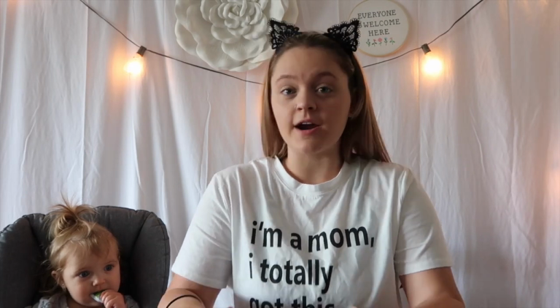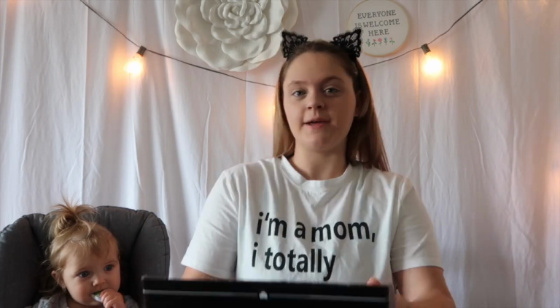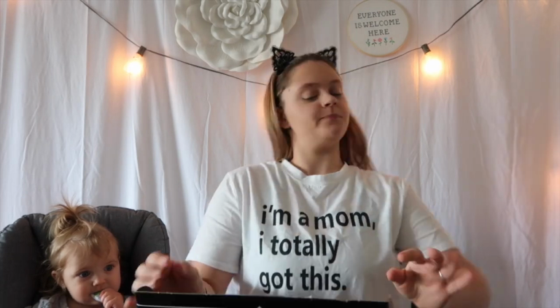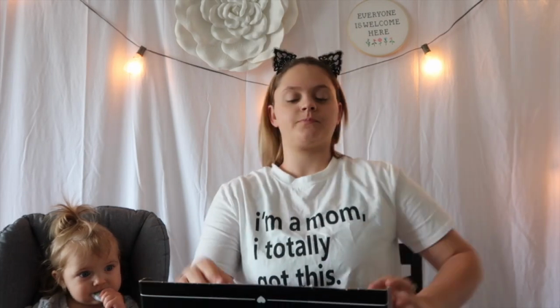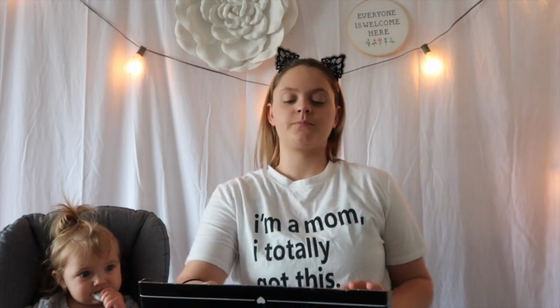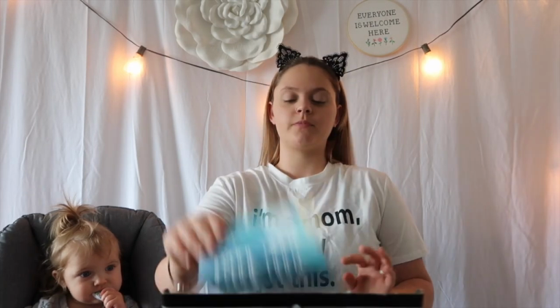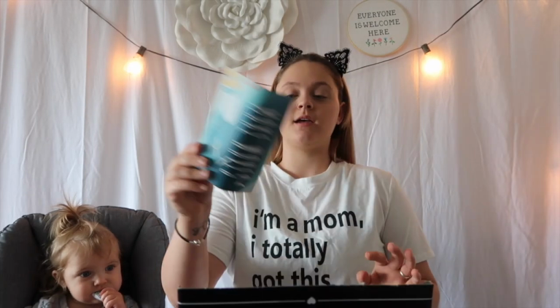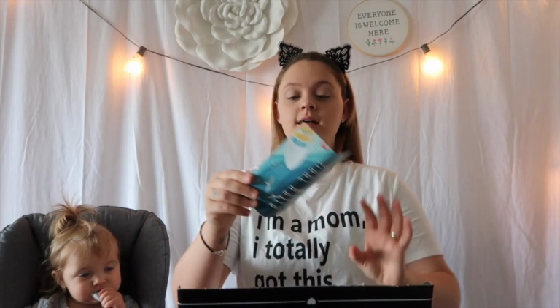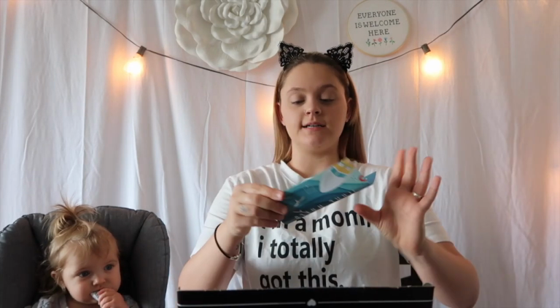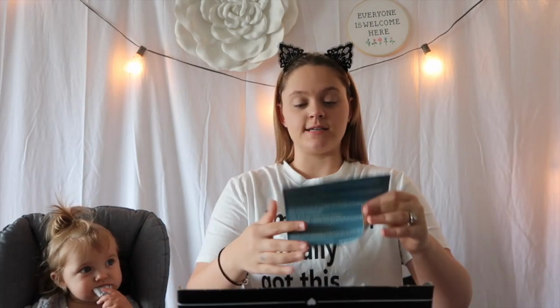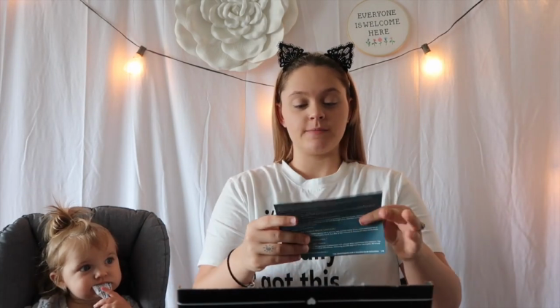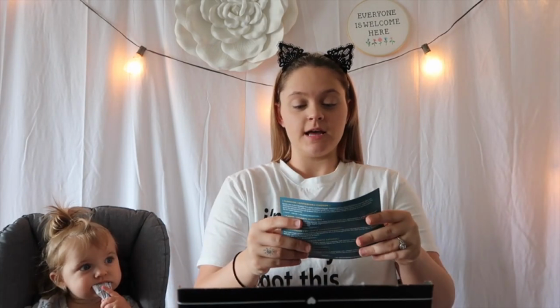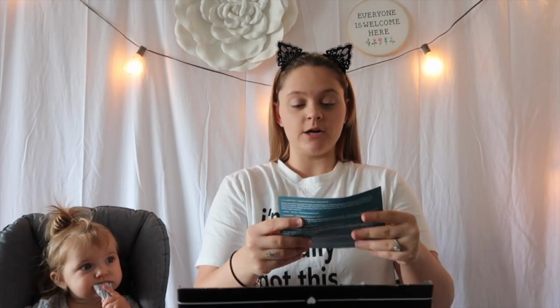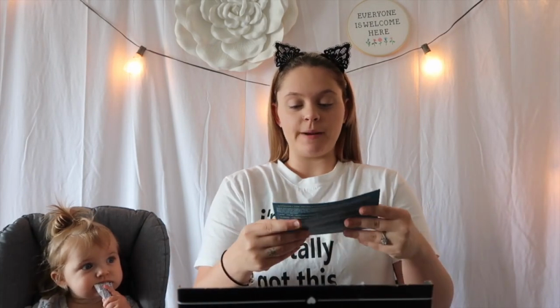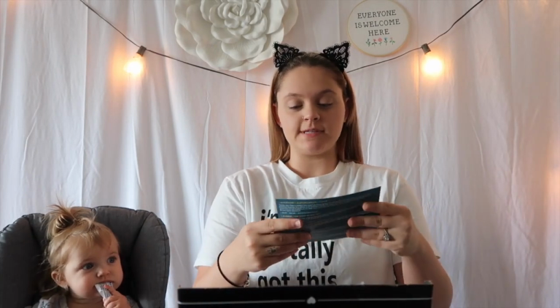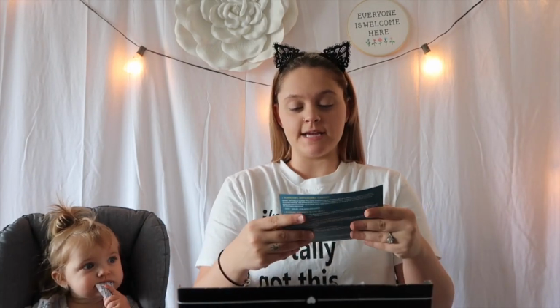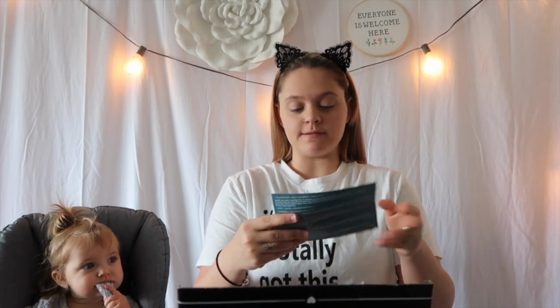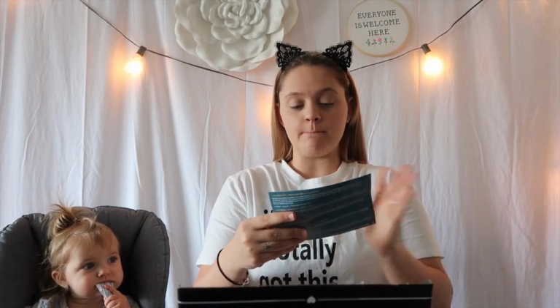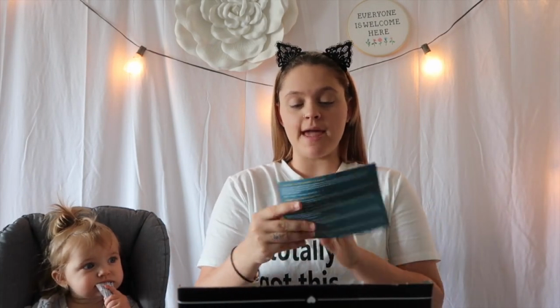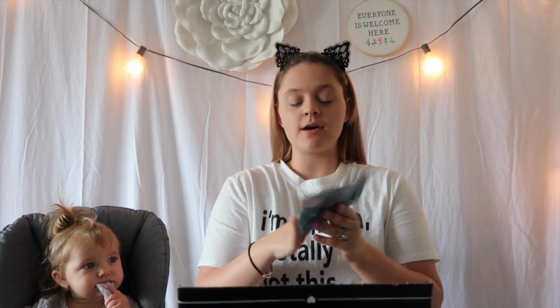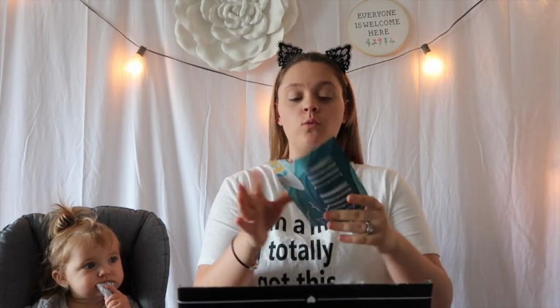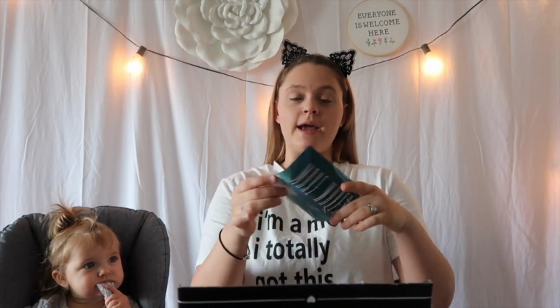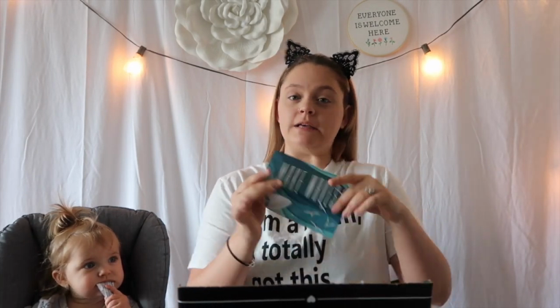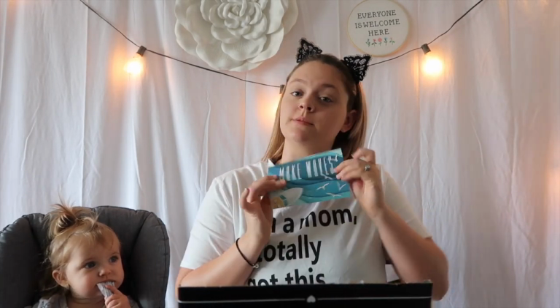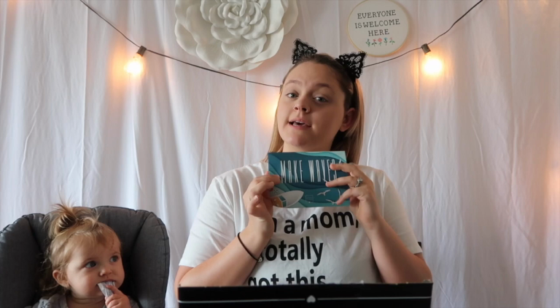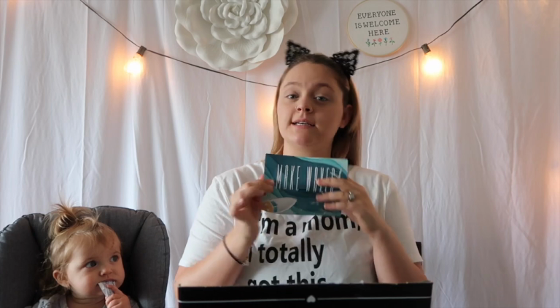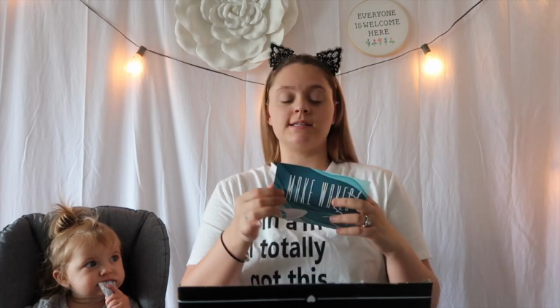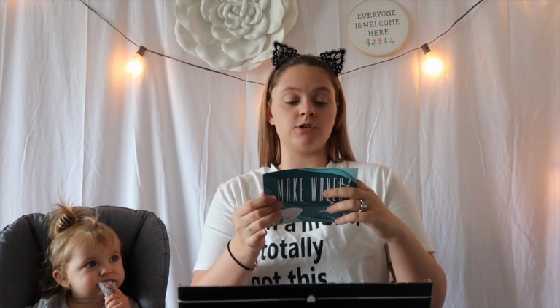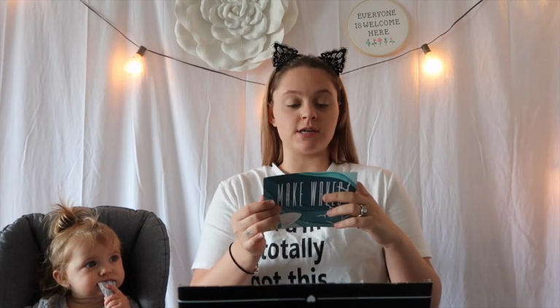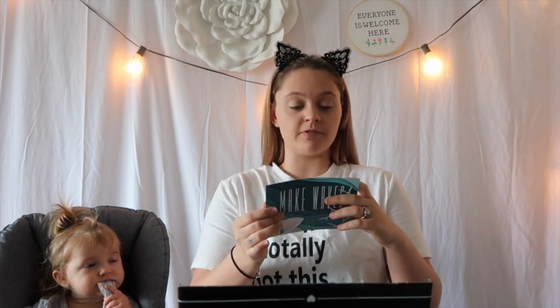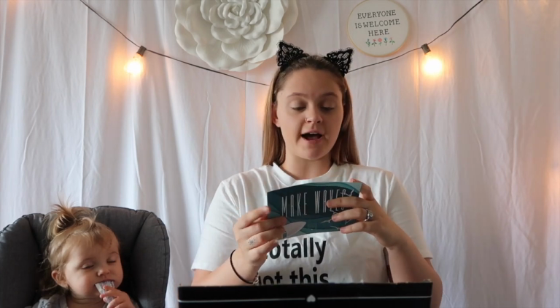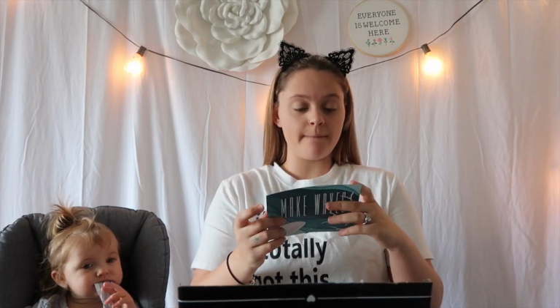All righty, let's see. The little paper says Make Waves. I'm guessing it's a little summer vibe.